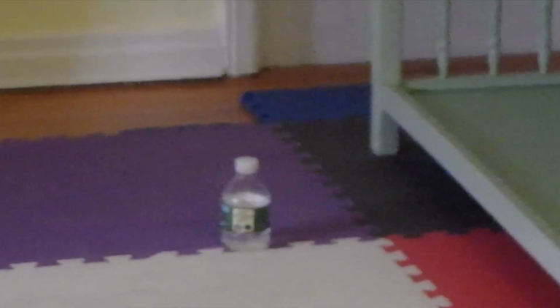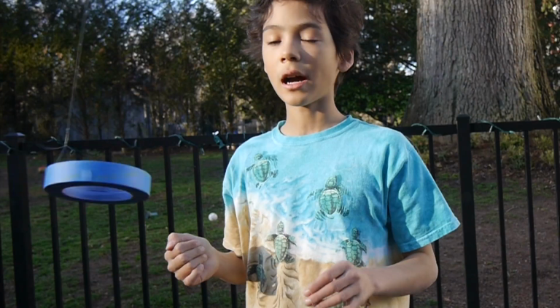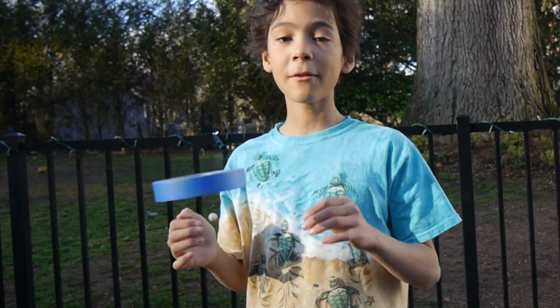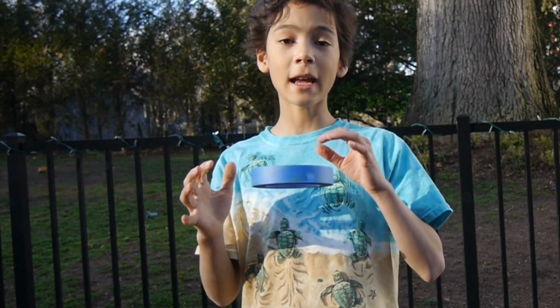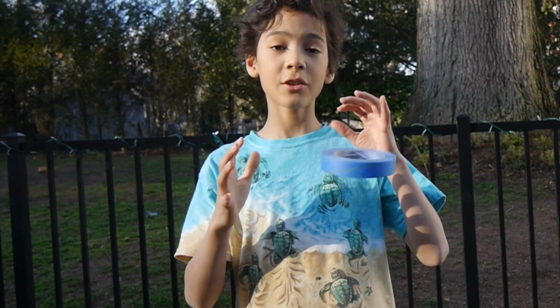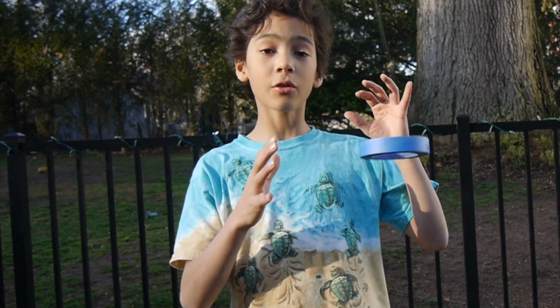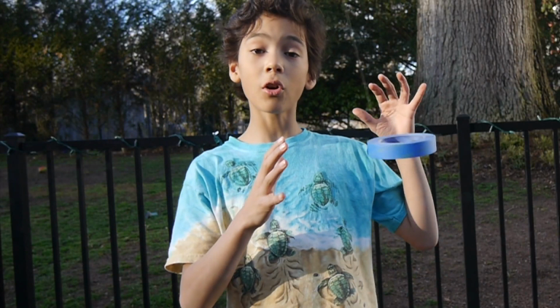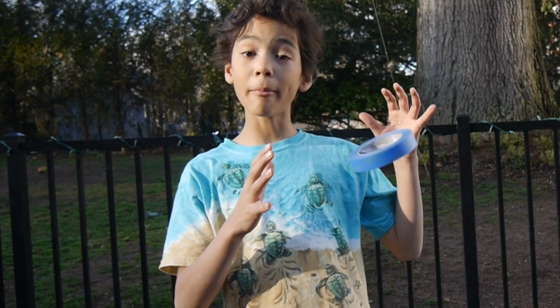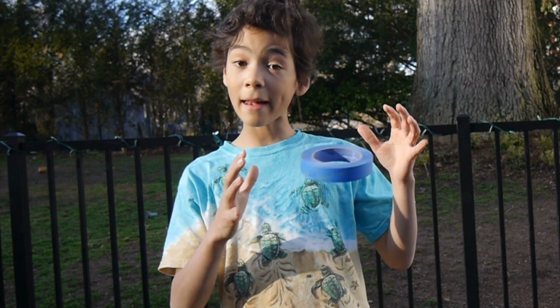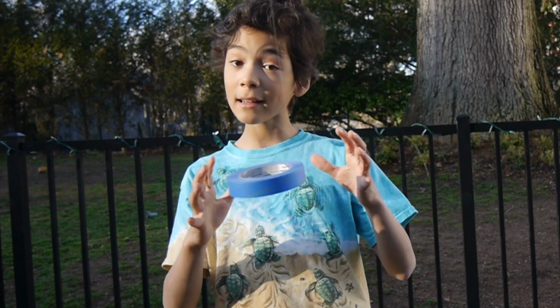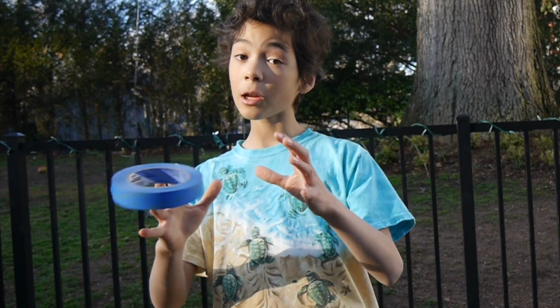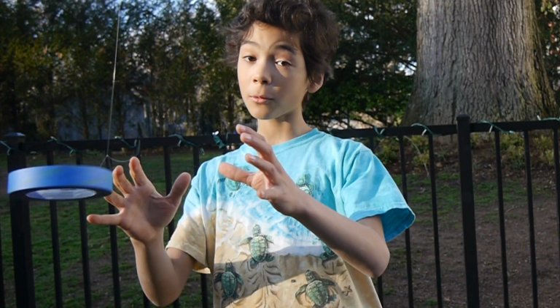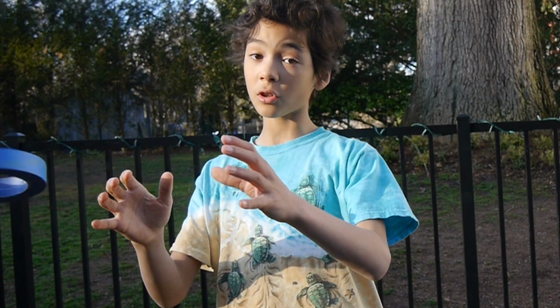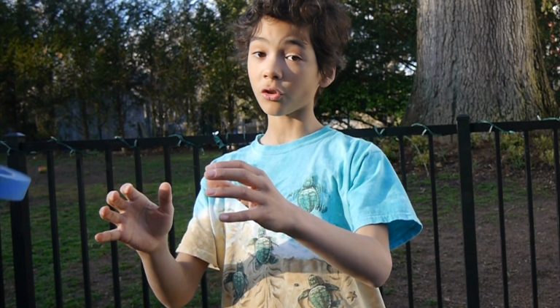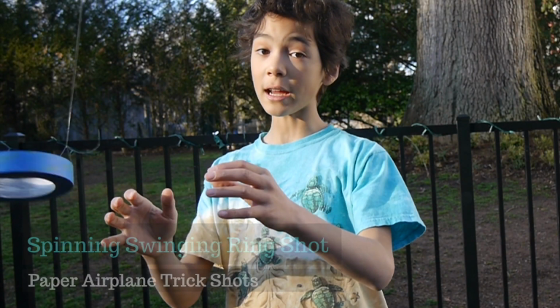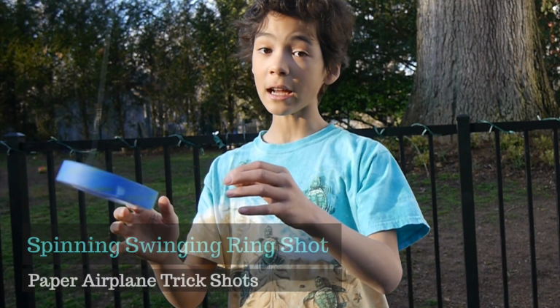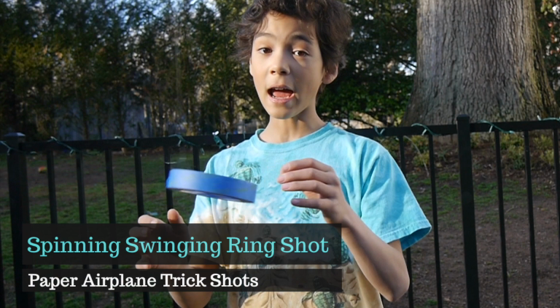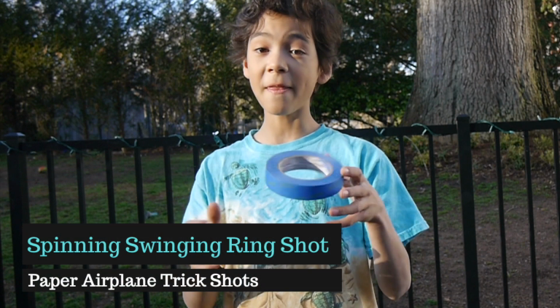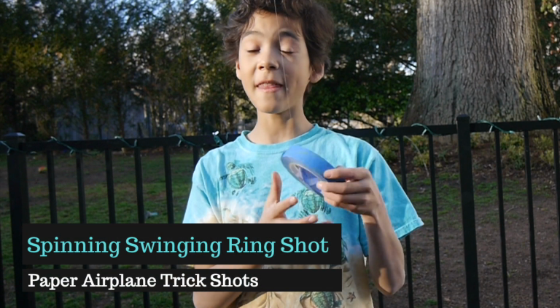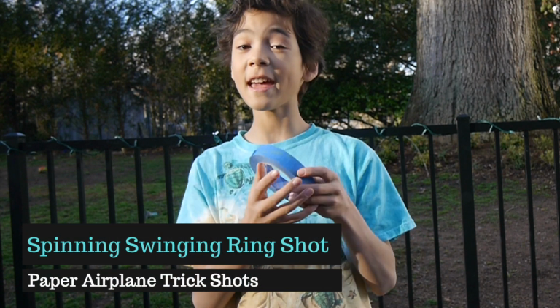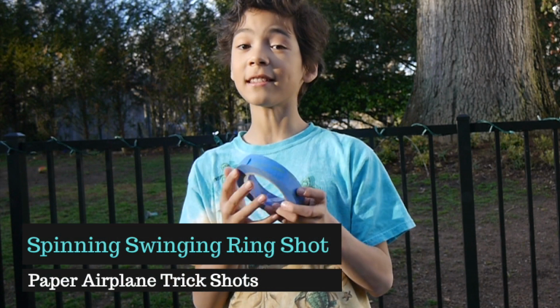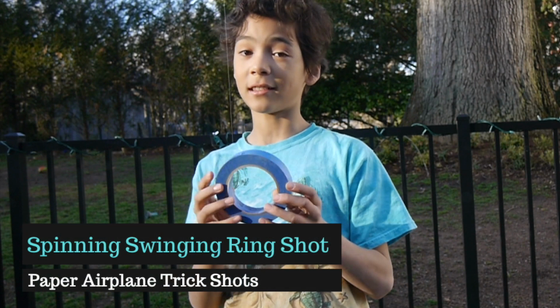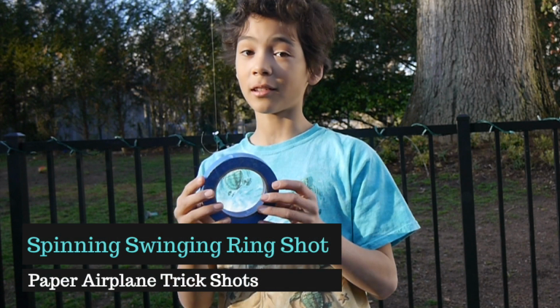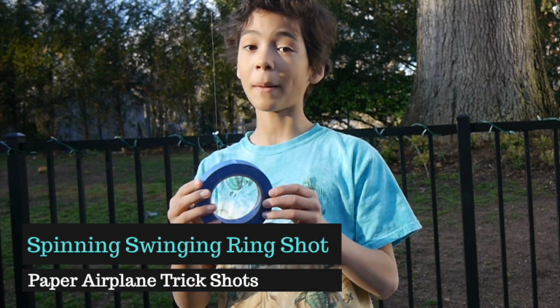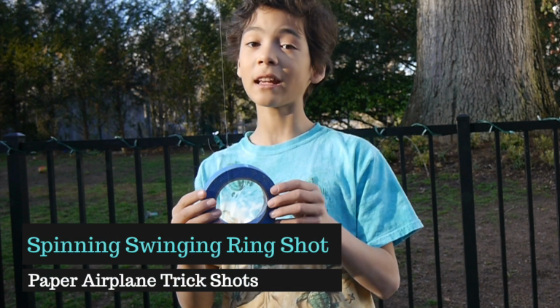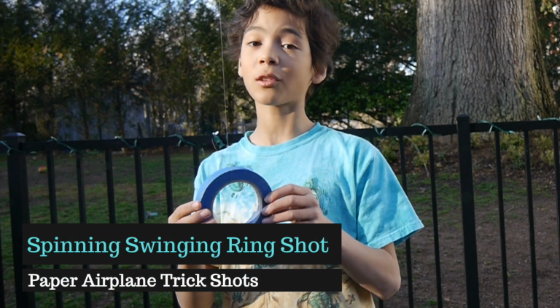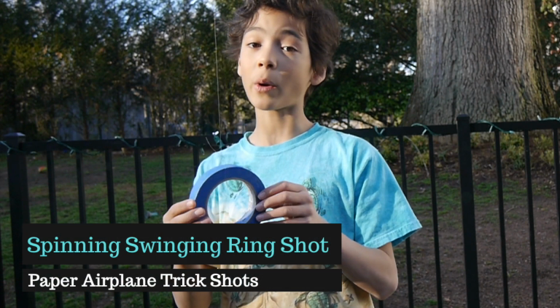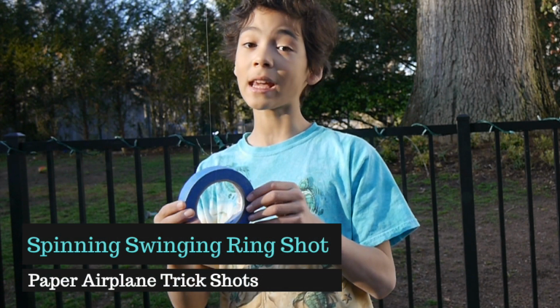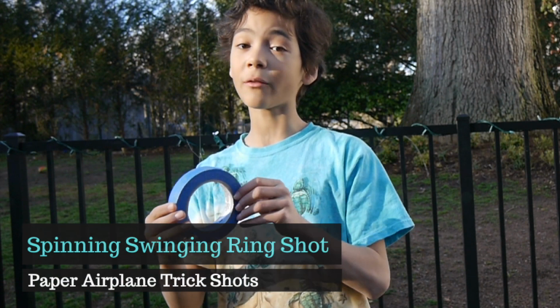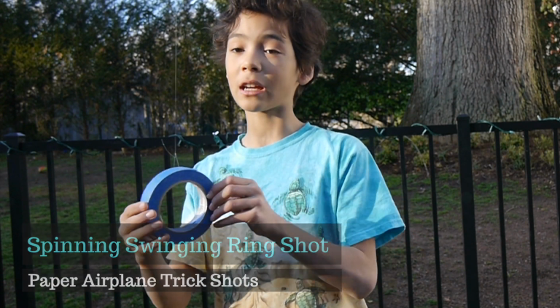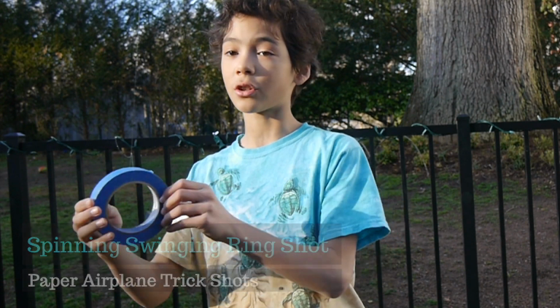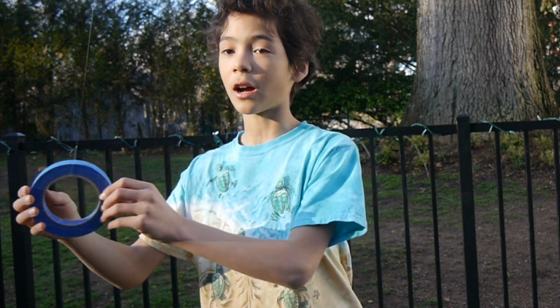I've attached a rolled masking tape to a string, and this is a Spinning Swinging Ring Shot.